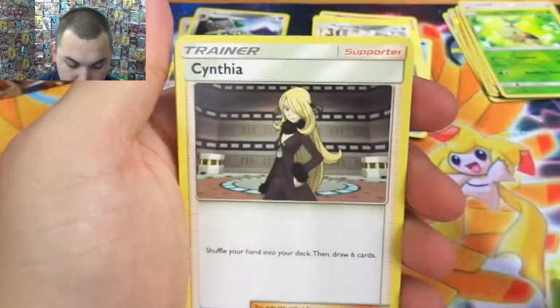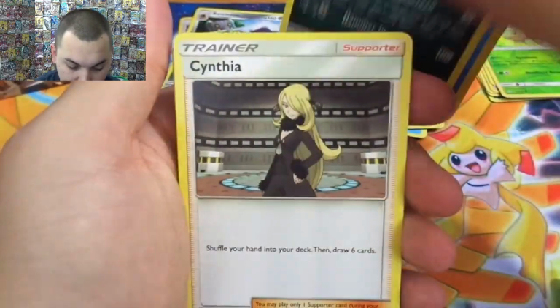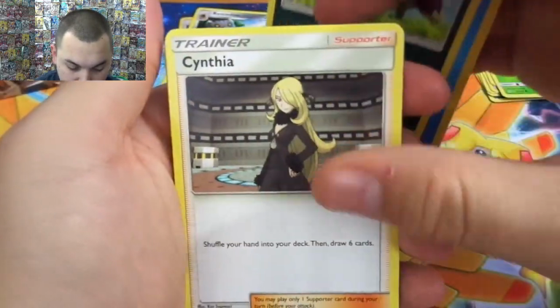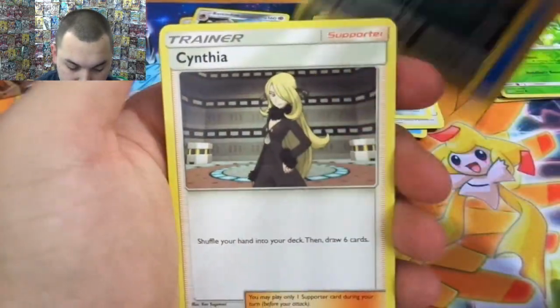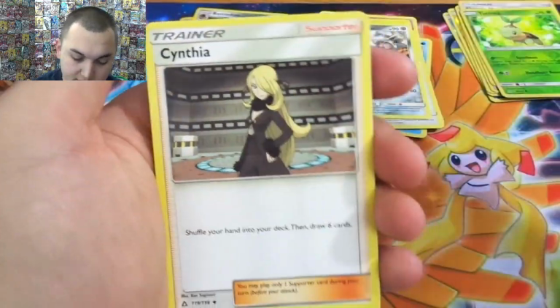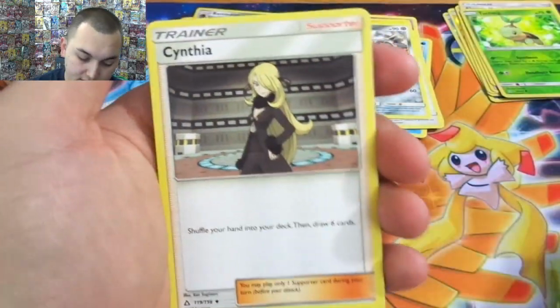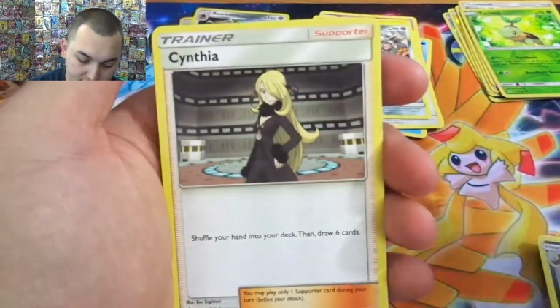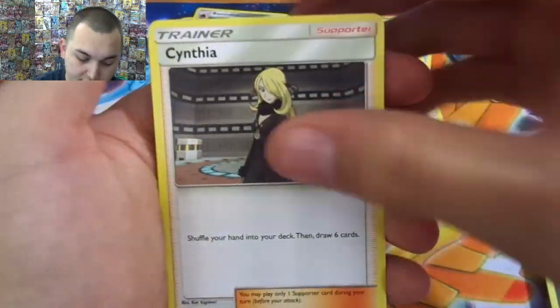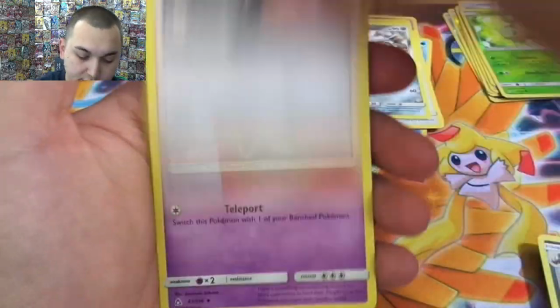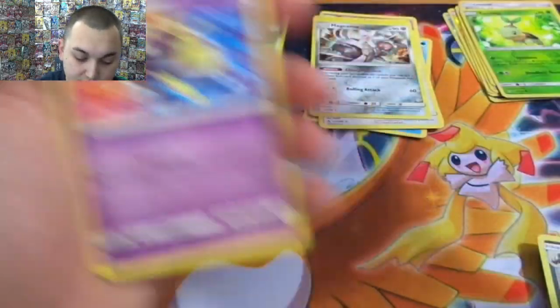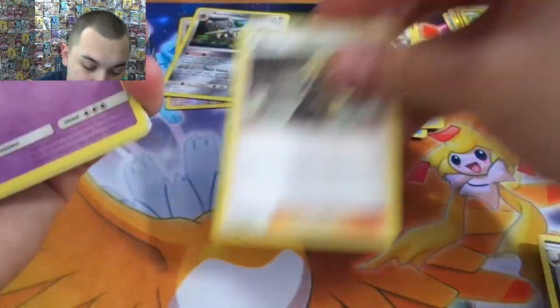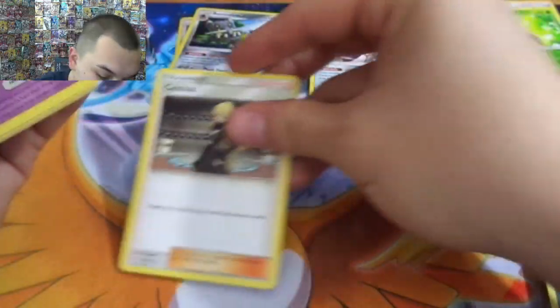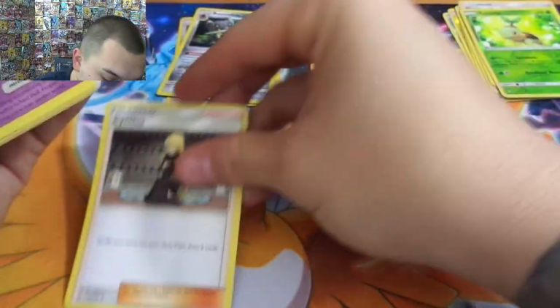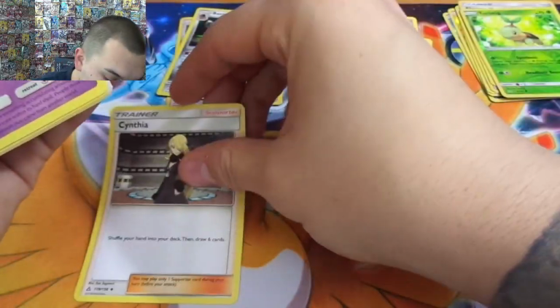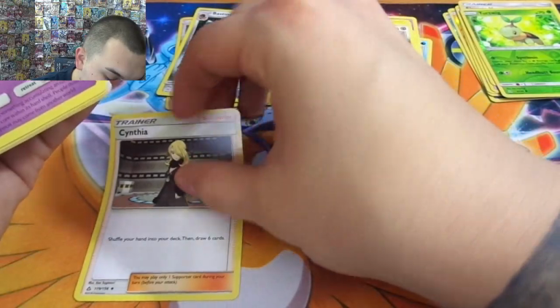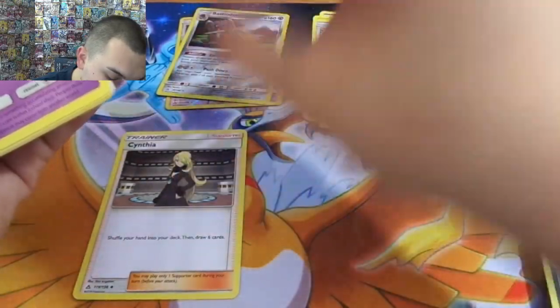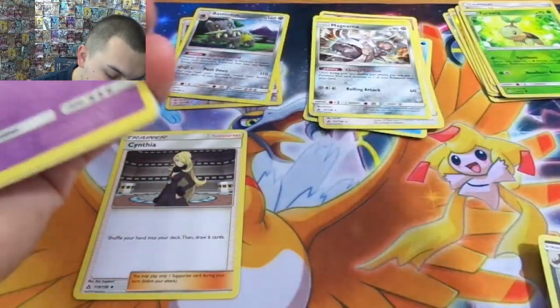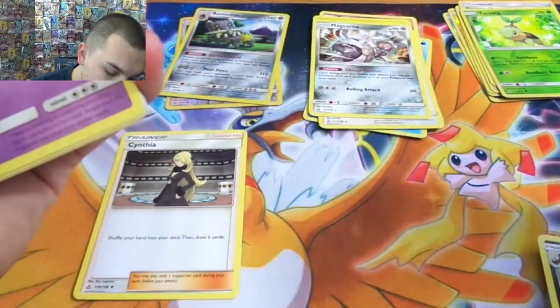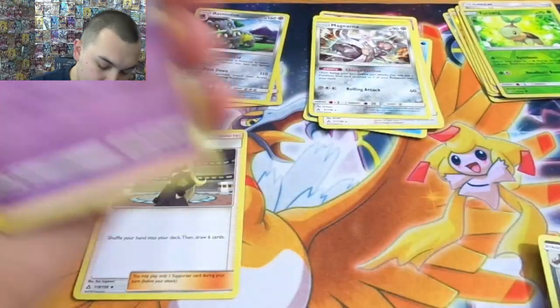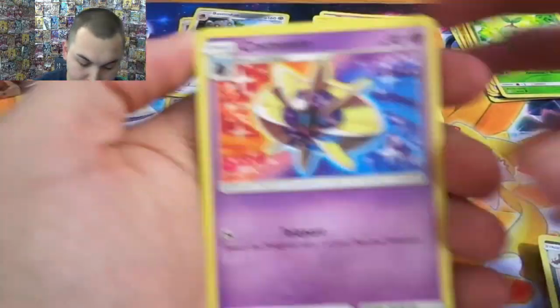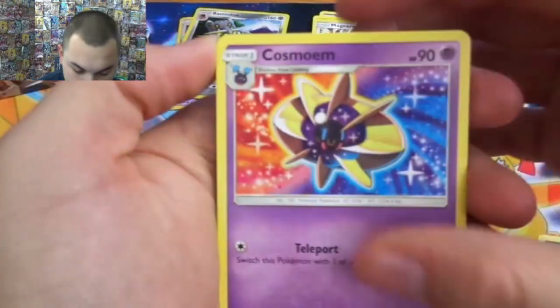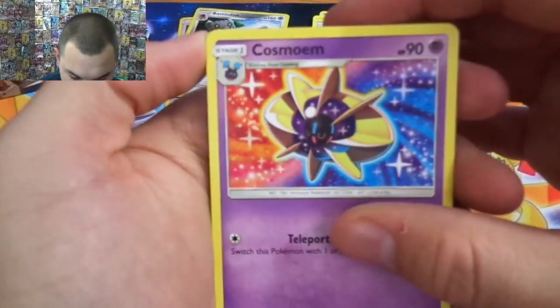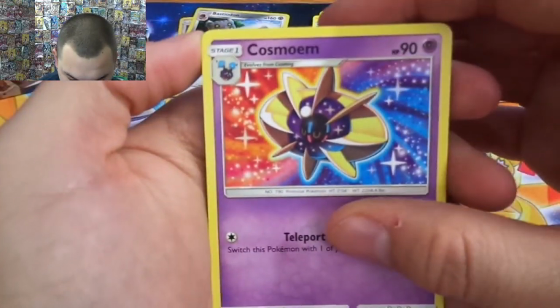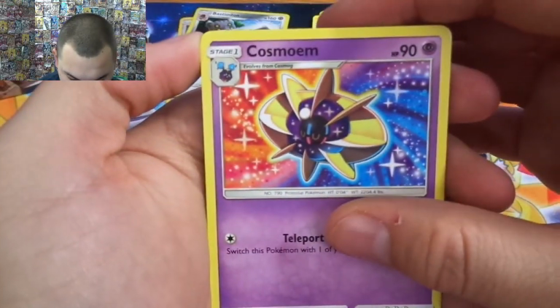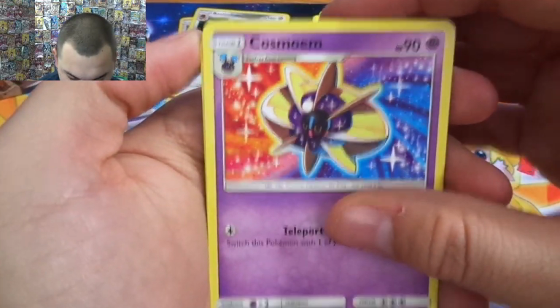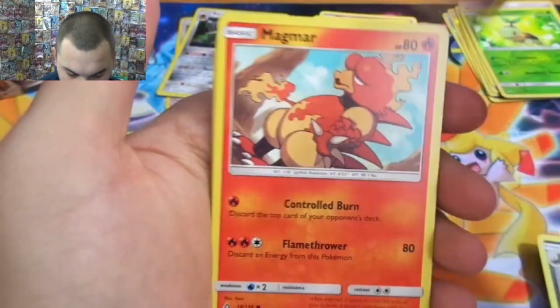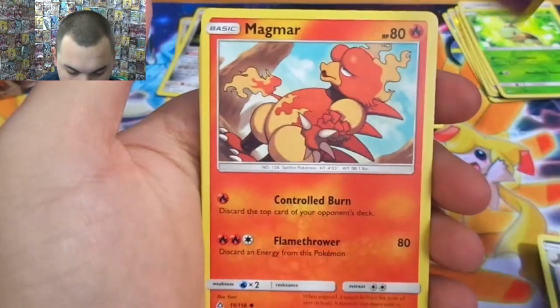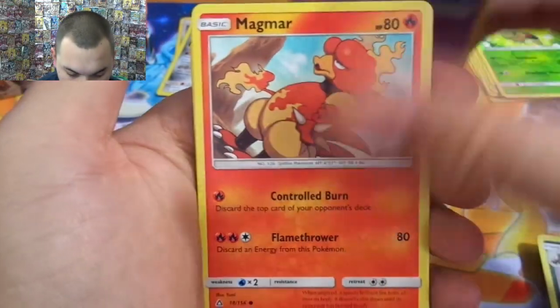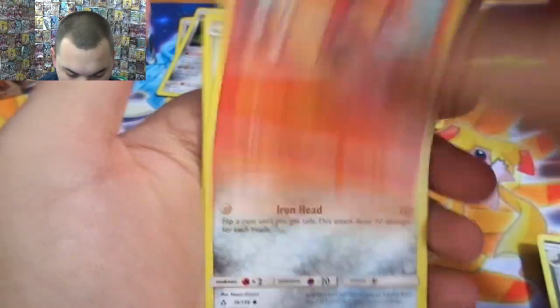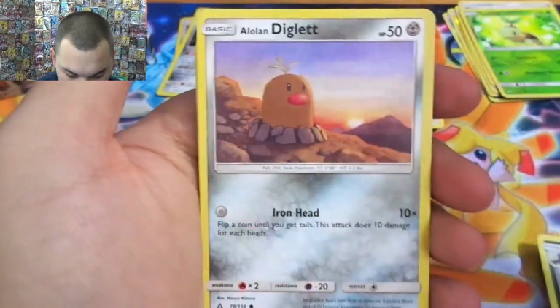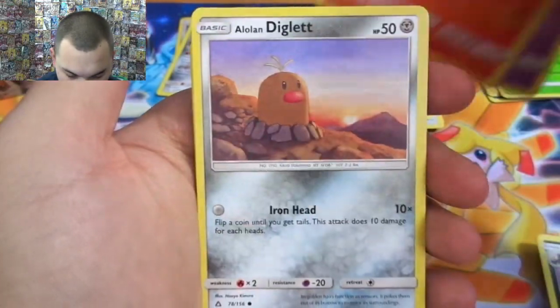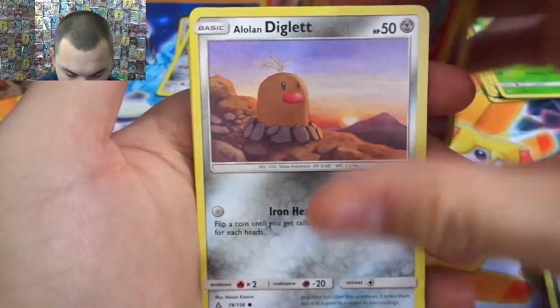Skunktank — Cynthia! There's our first Cynthia. Very awesome. Cosmog, Magmar.